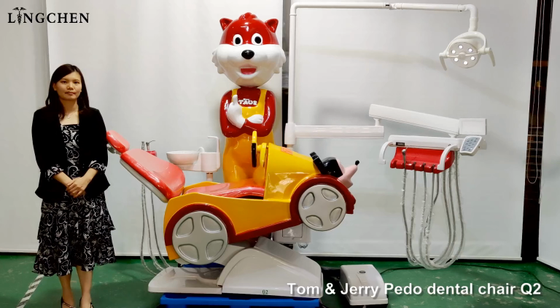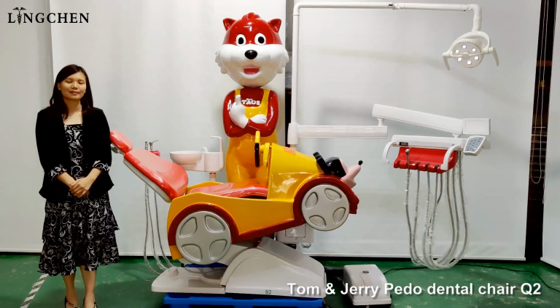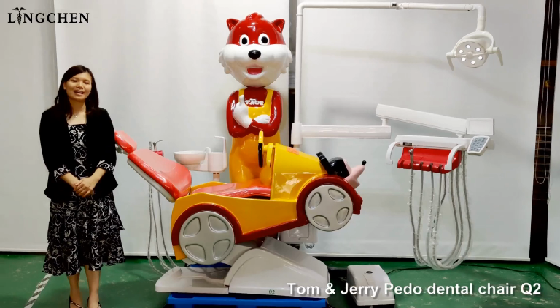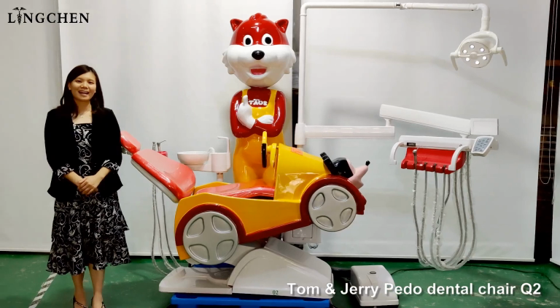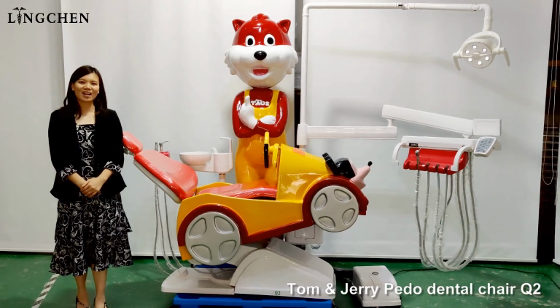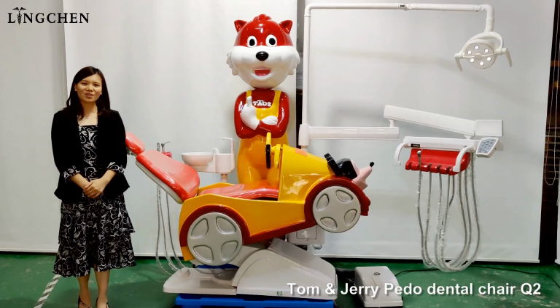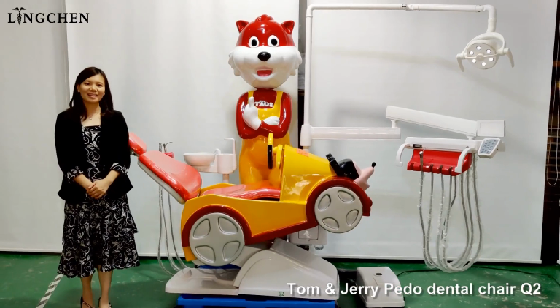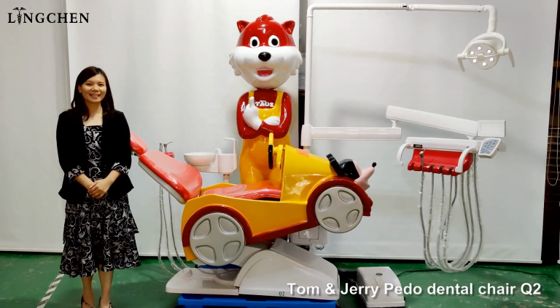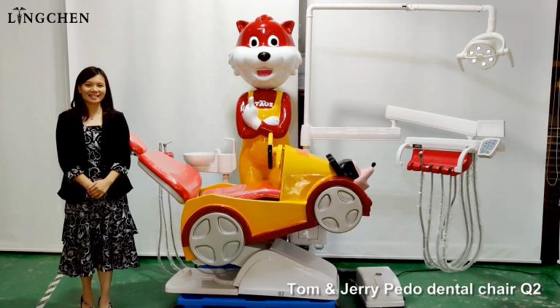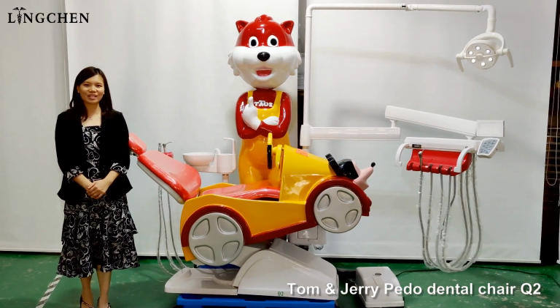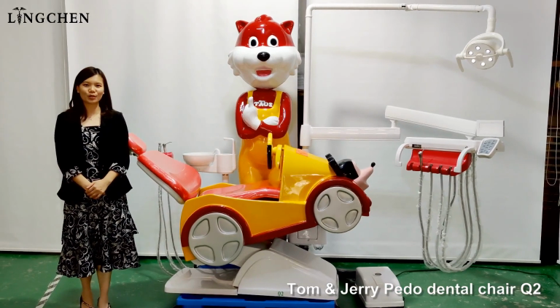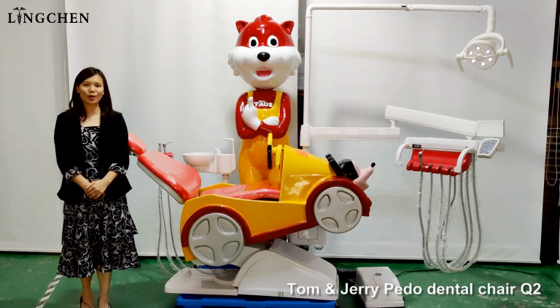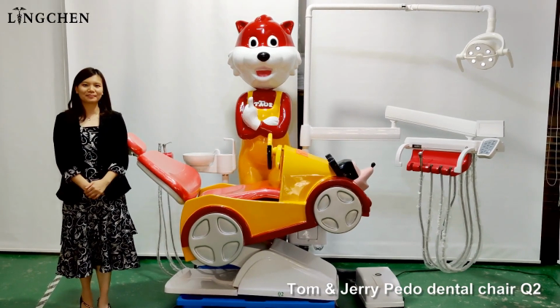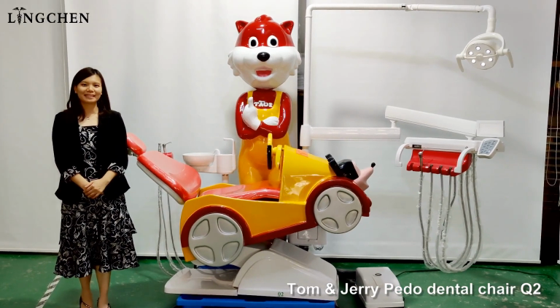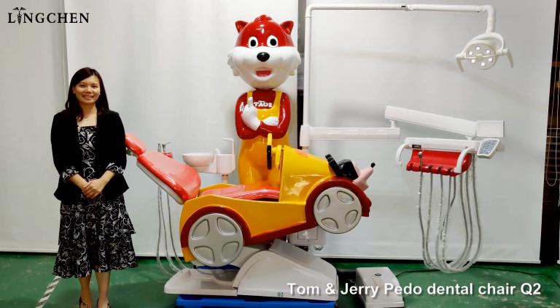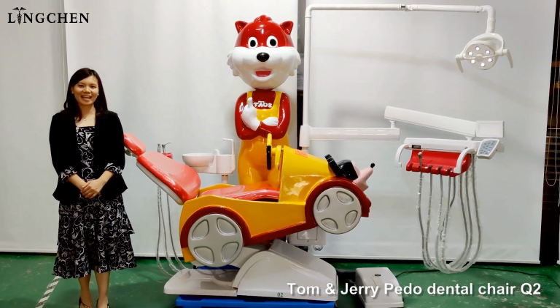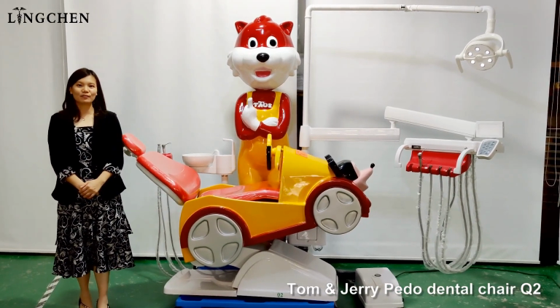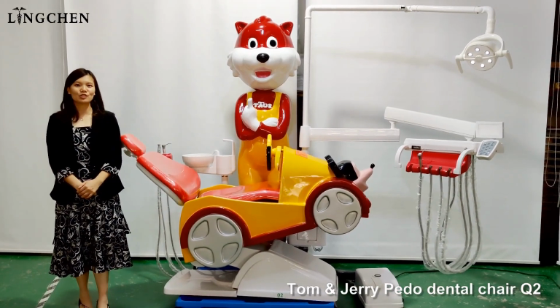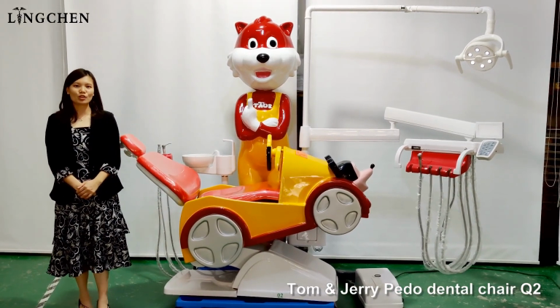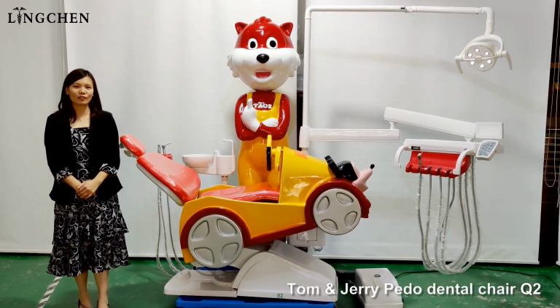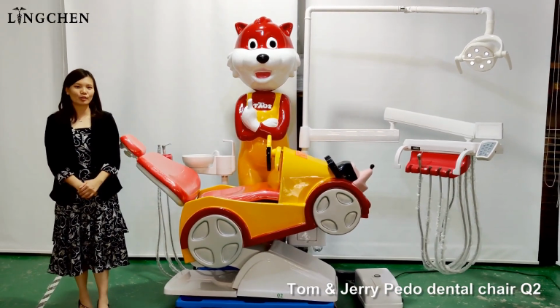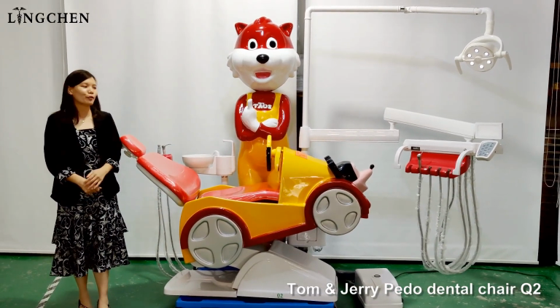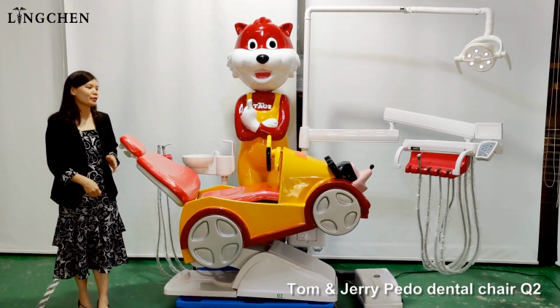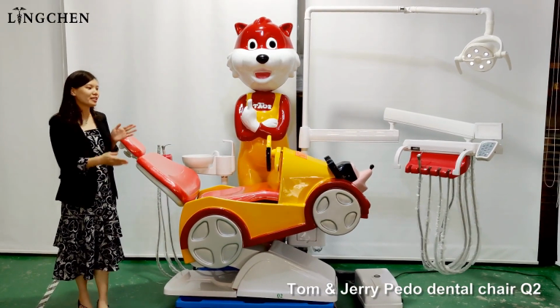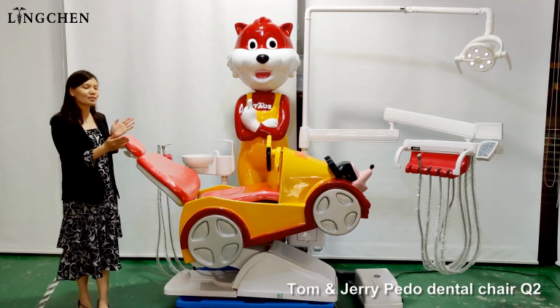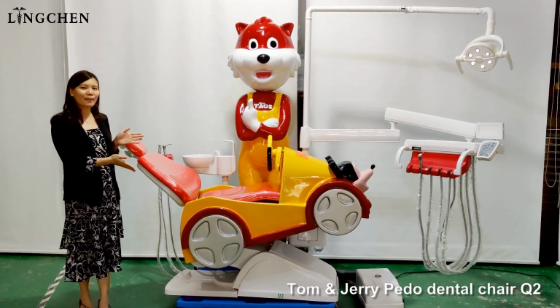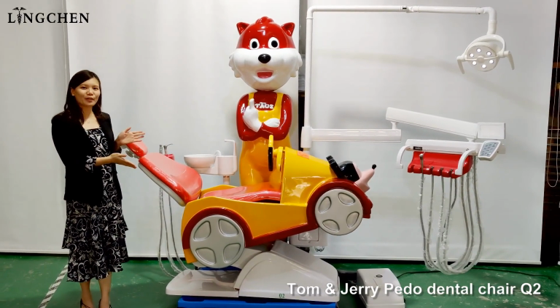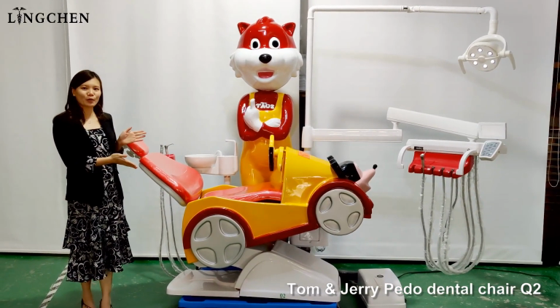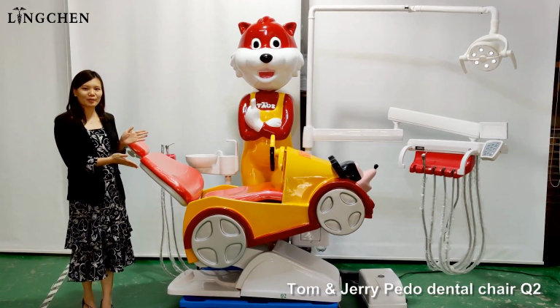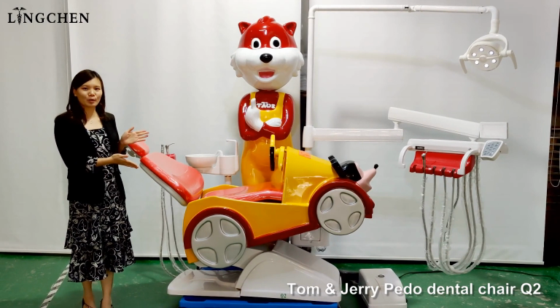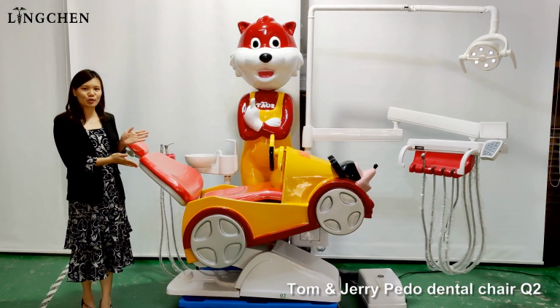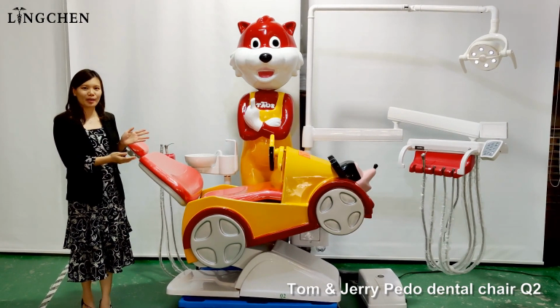Hello, nice day to all. Today, we share with all for this candle dental chair.